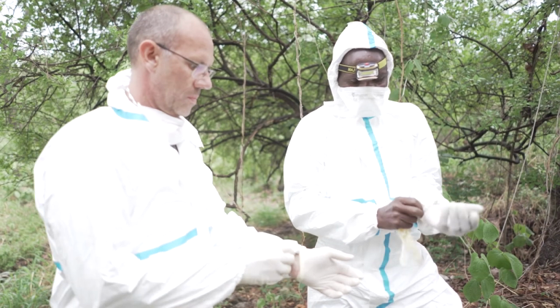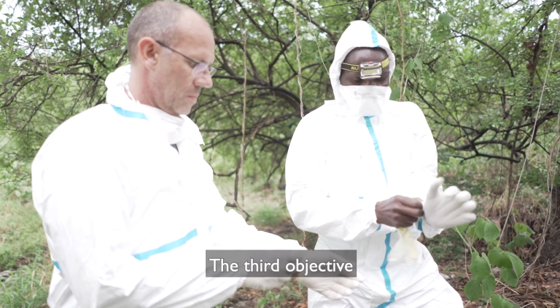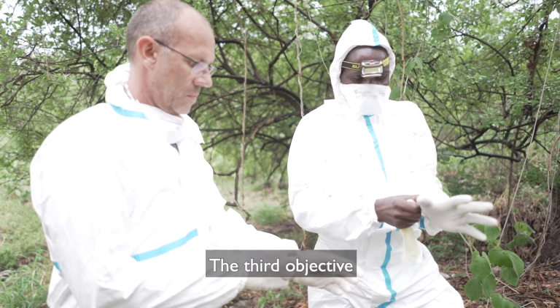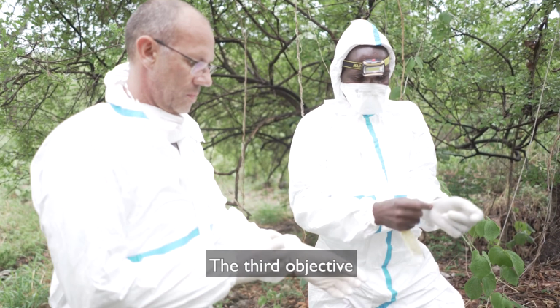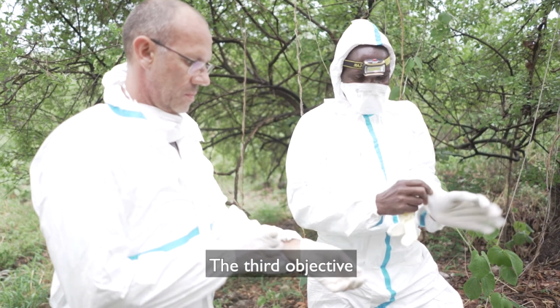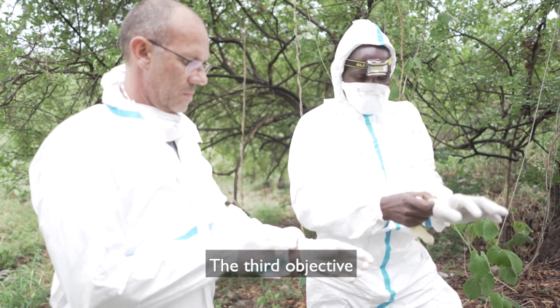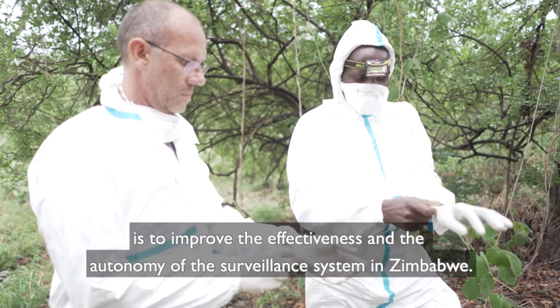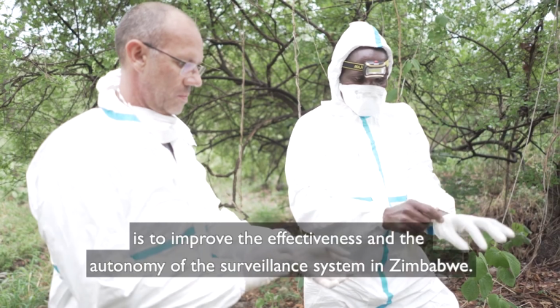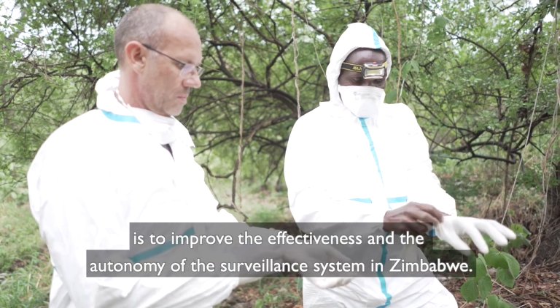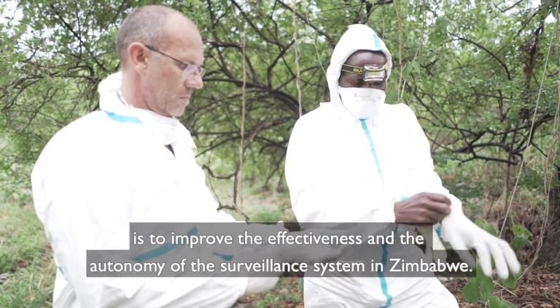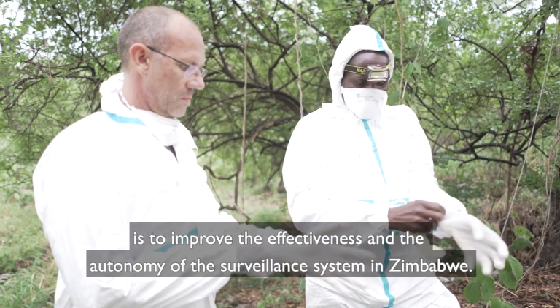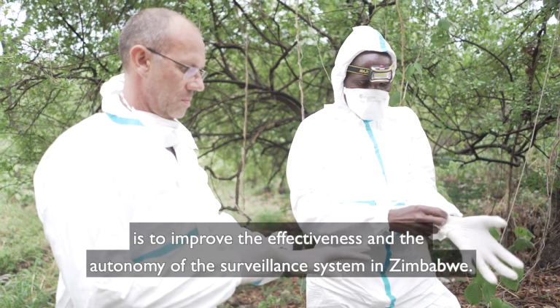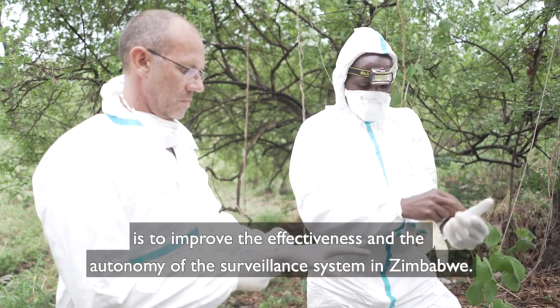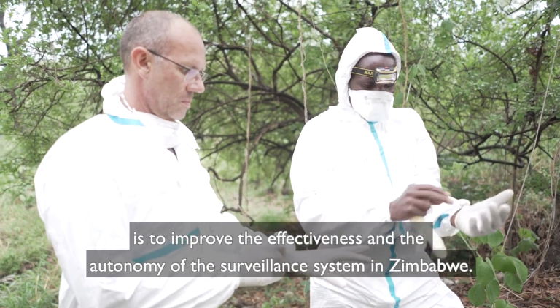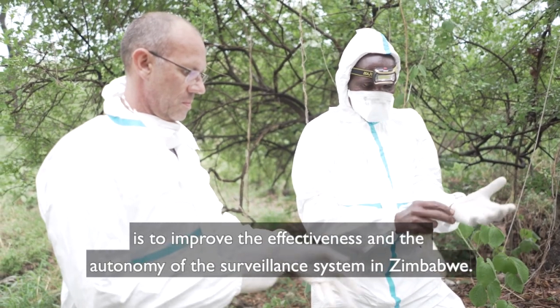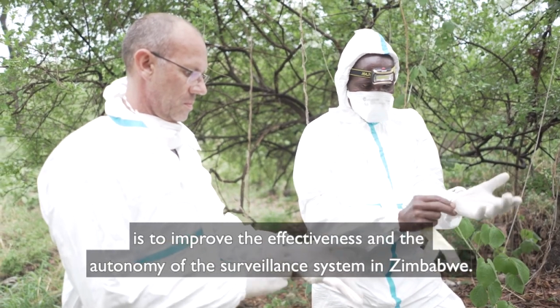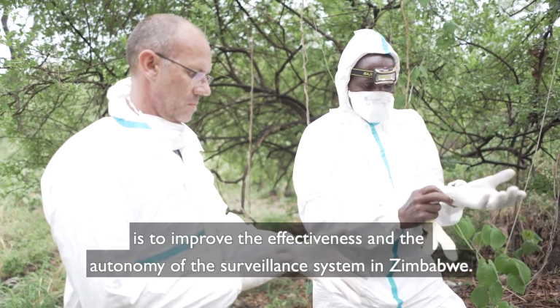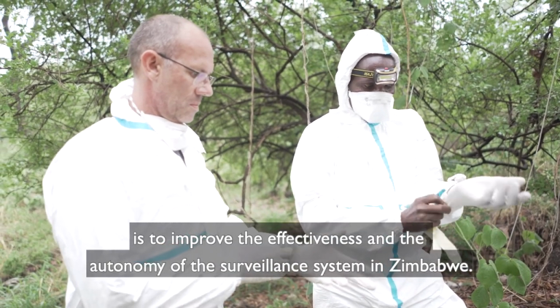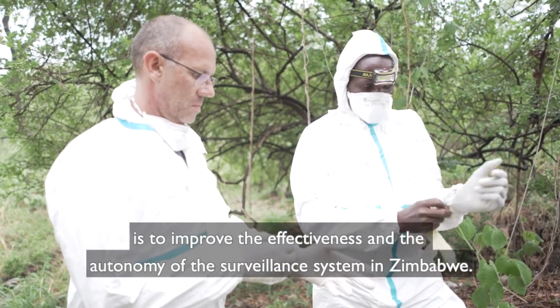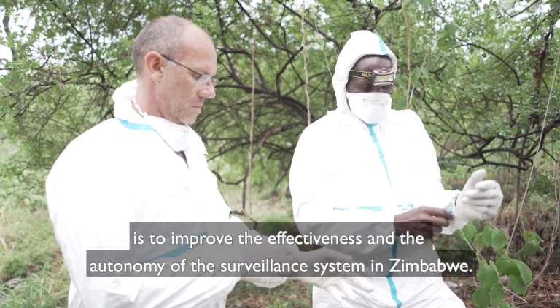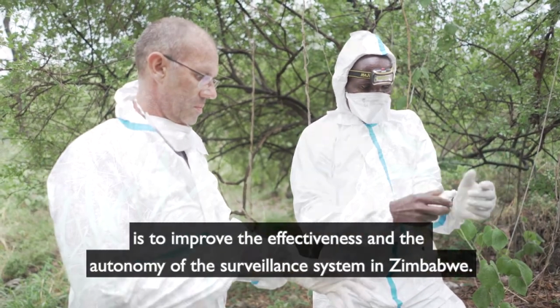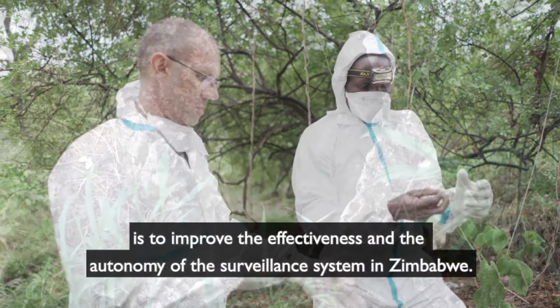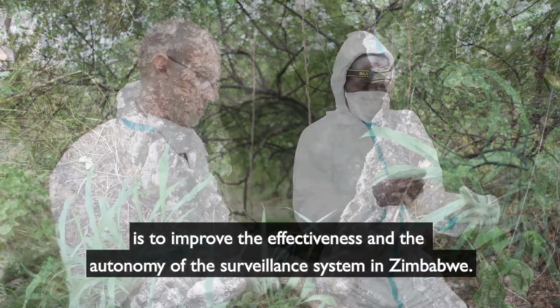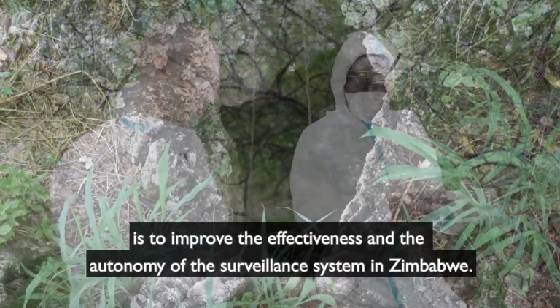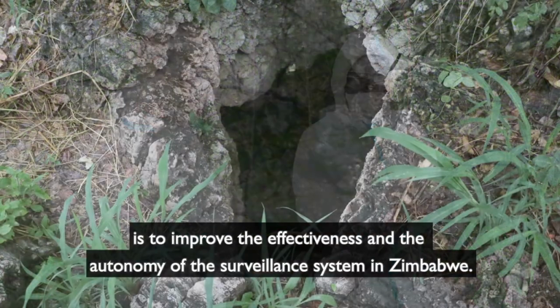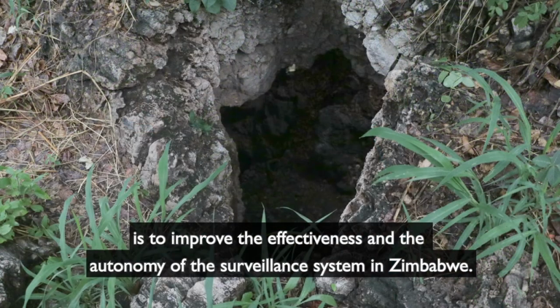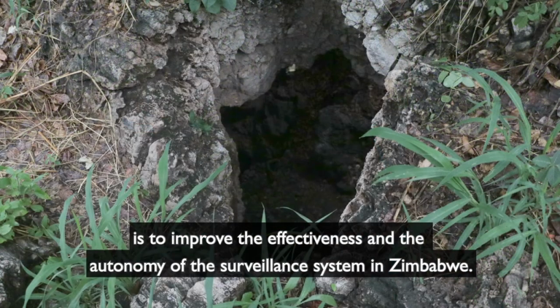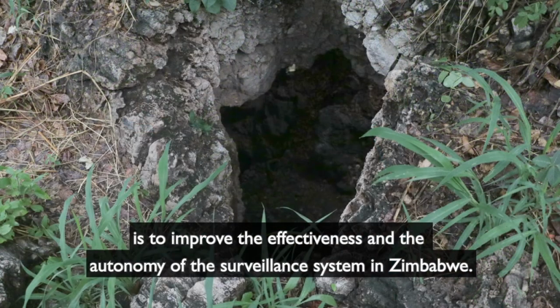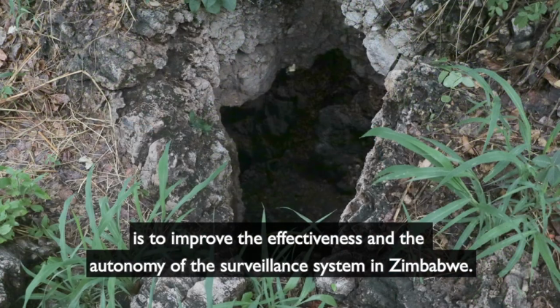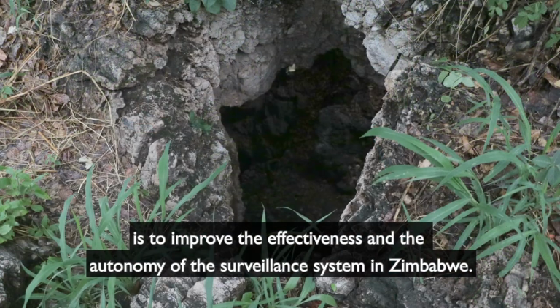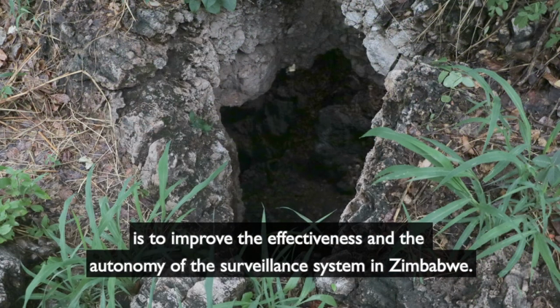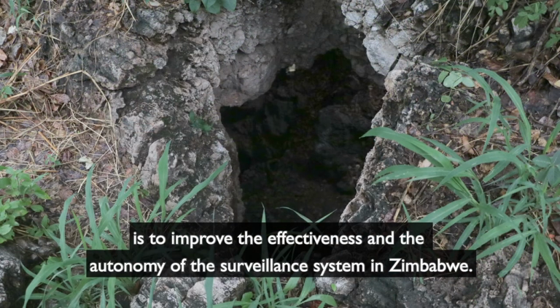The third objective is to improve the effectiveness and autonomy of the surveillance system in Zimbabwe.